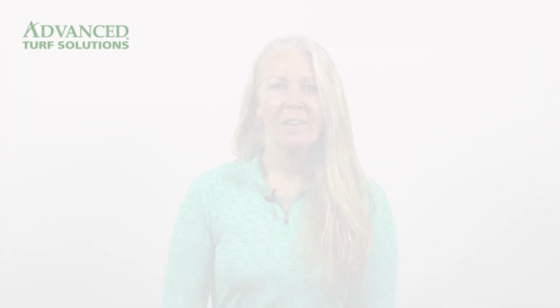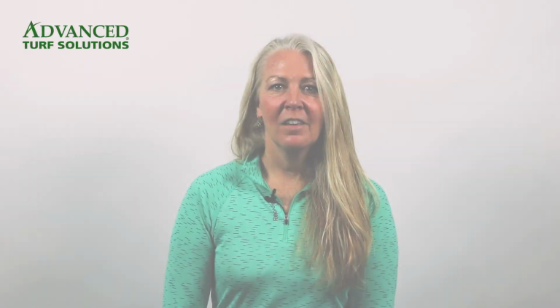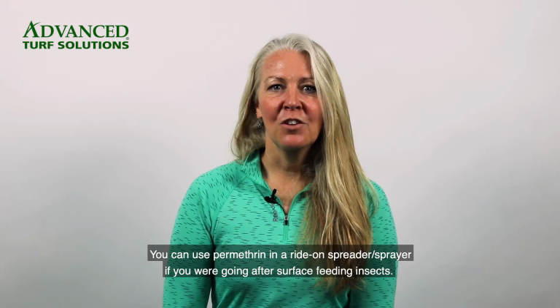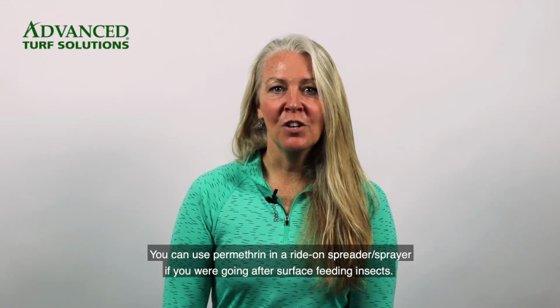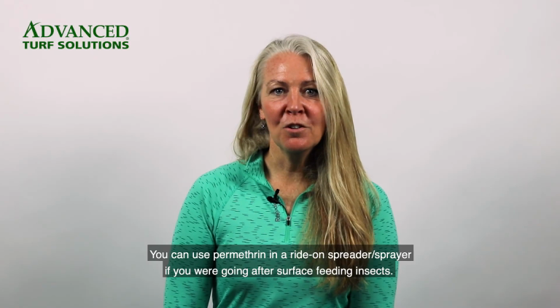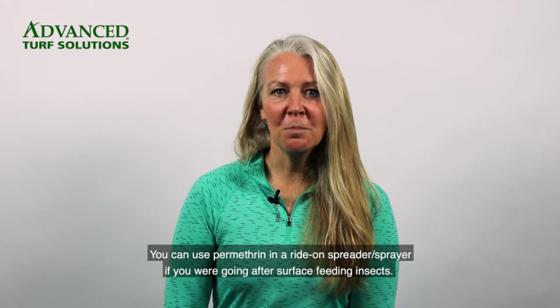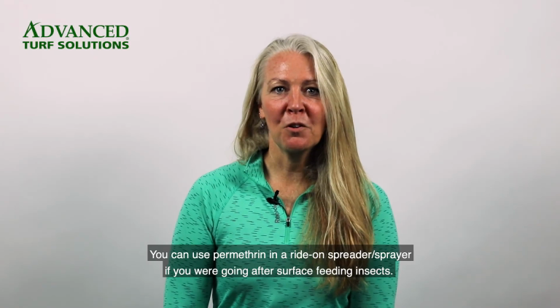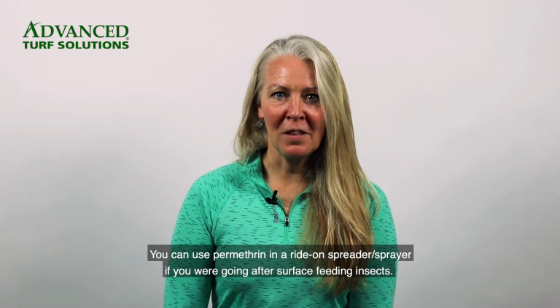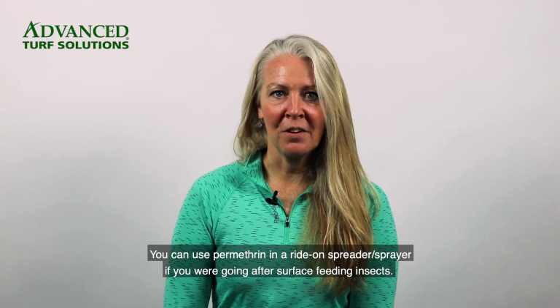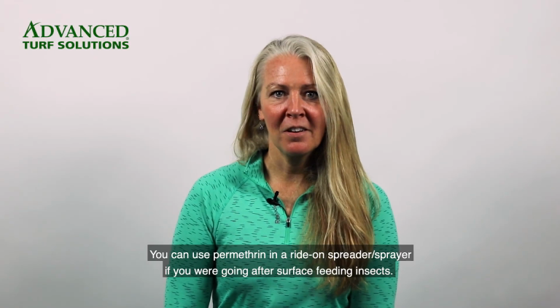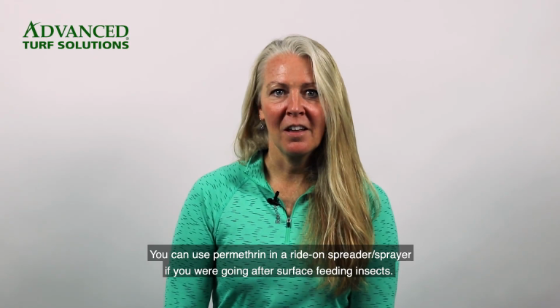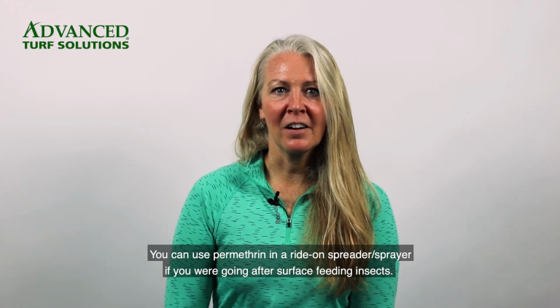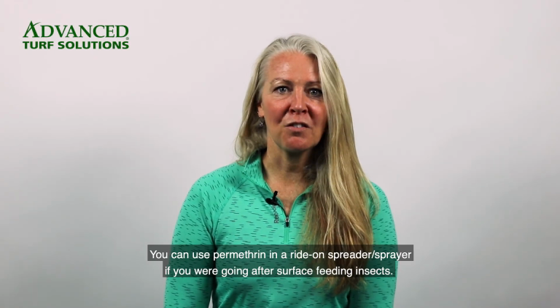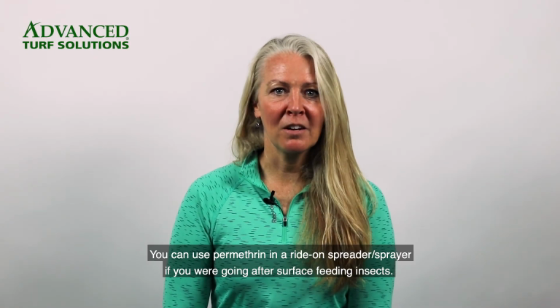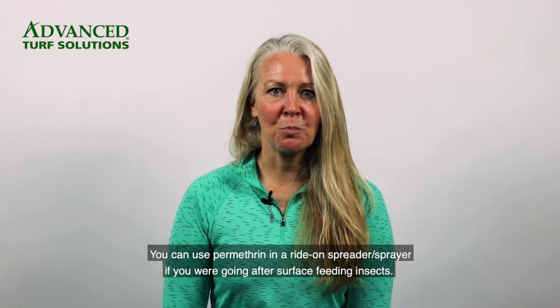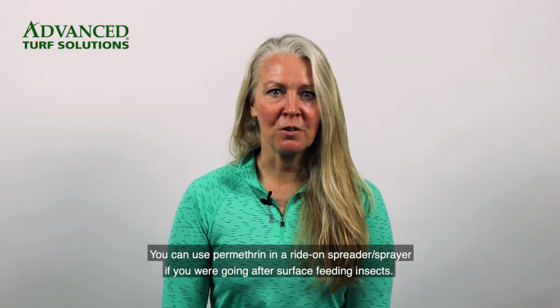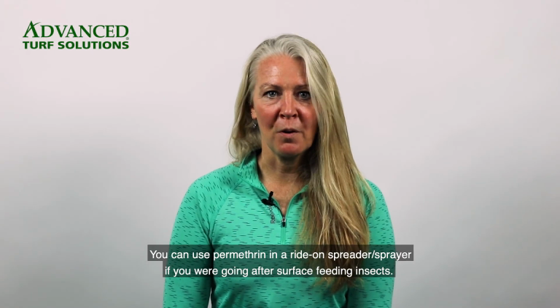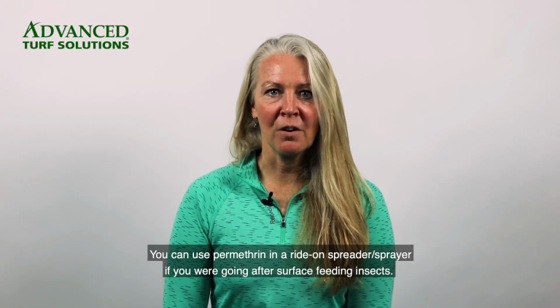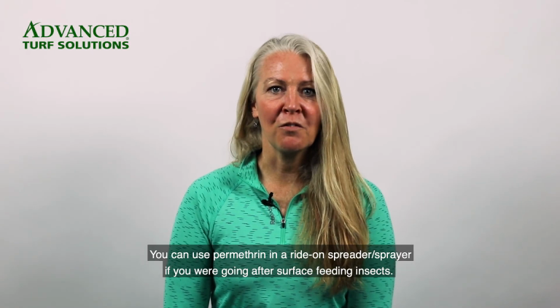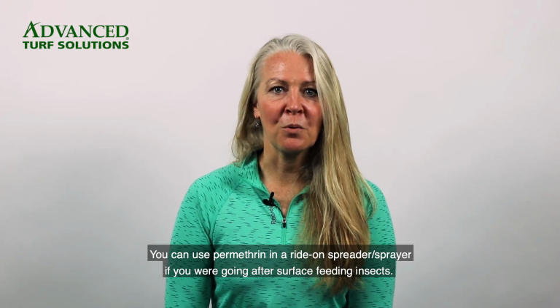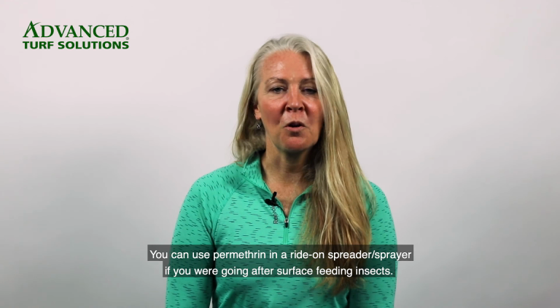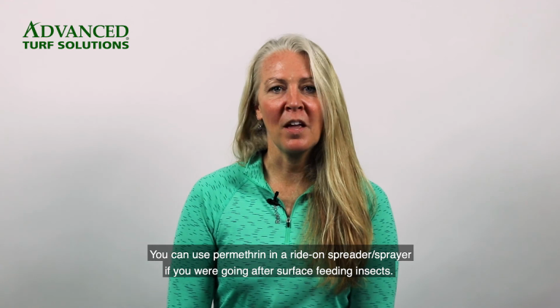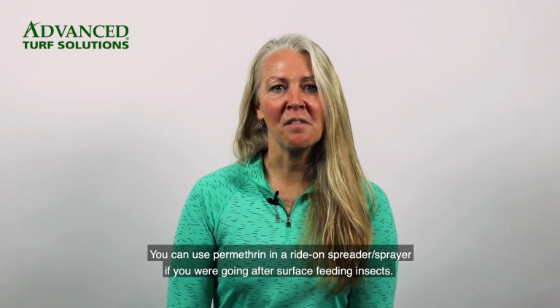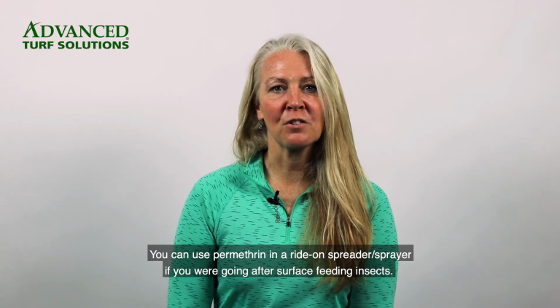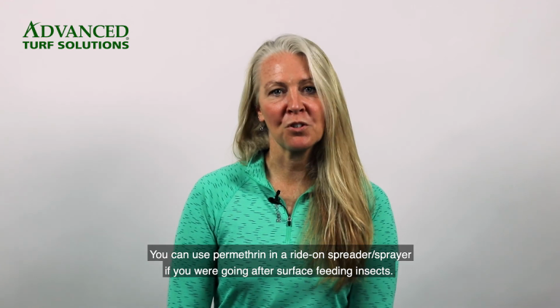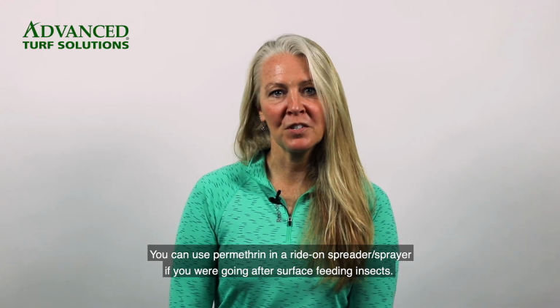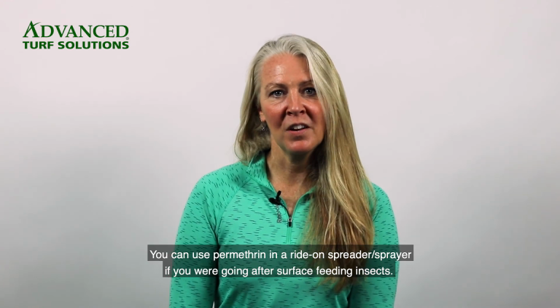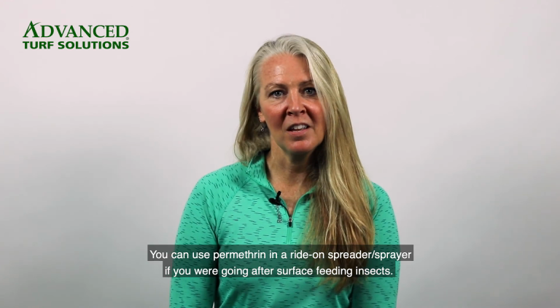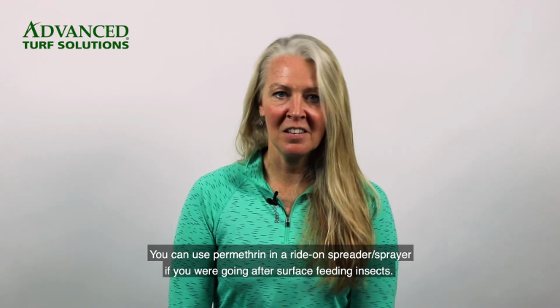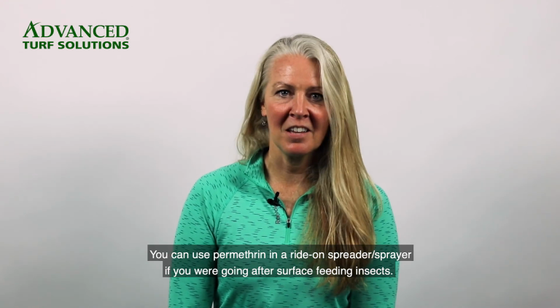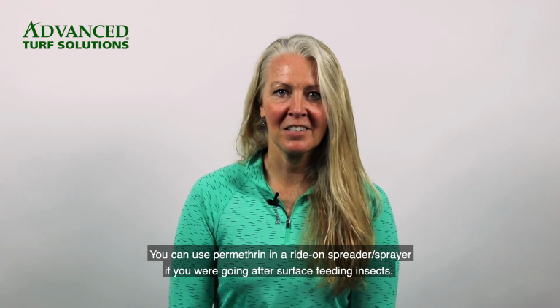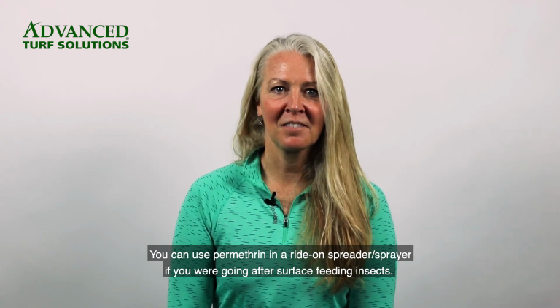You can use permethrin in a hose-end spreader sprayer if you were going after surface feeding insects.